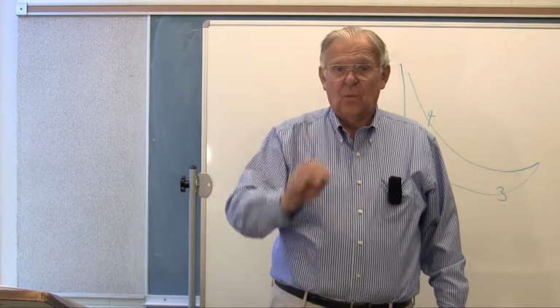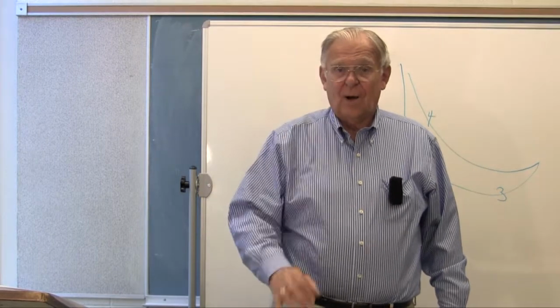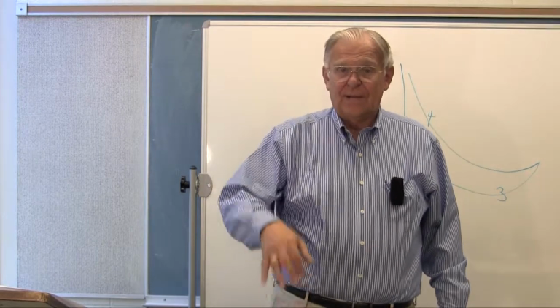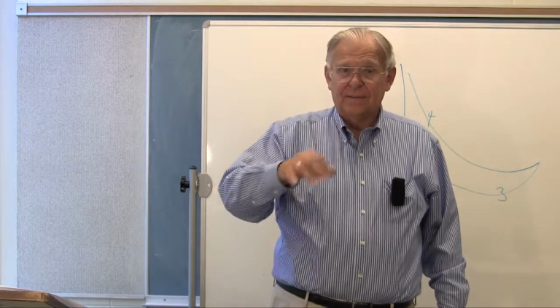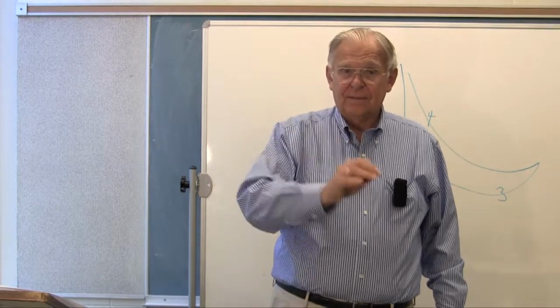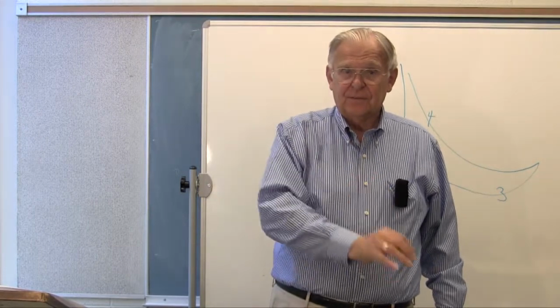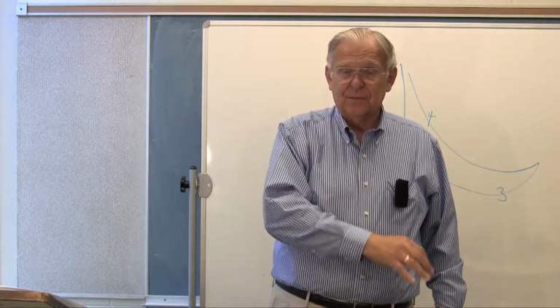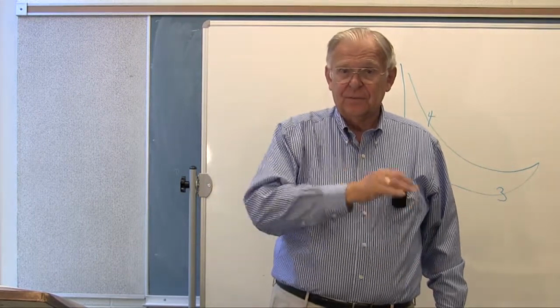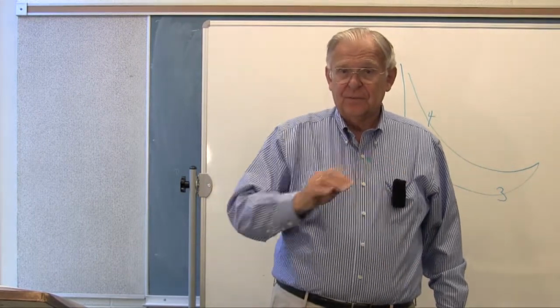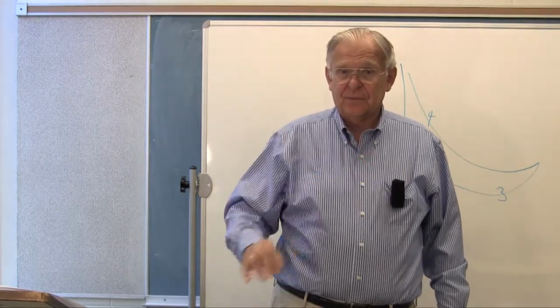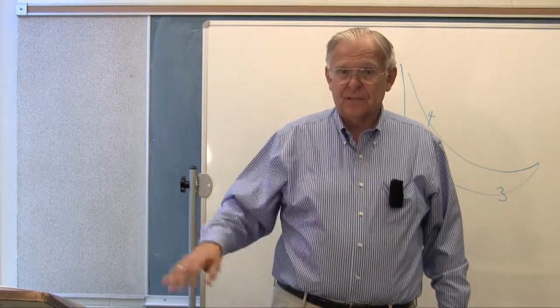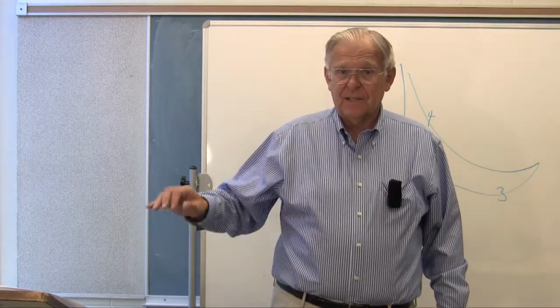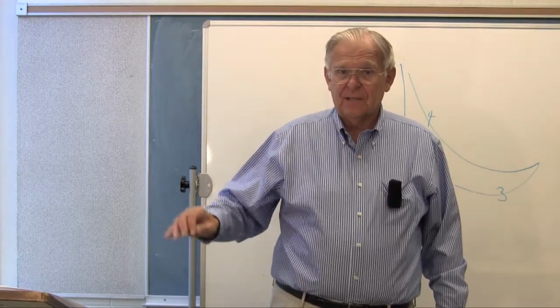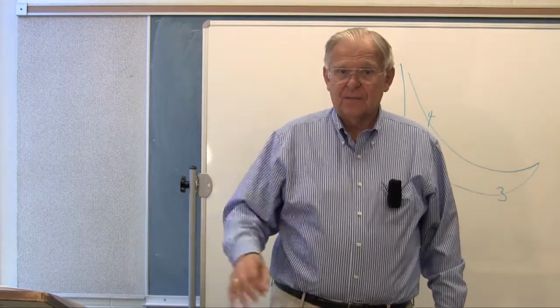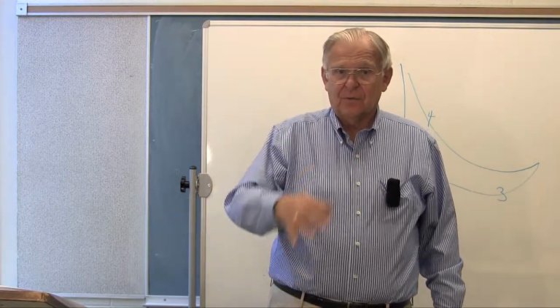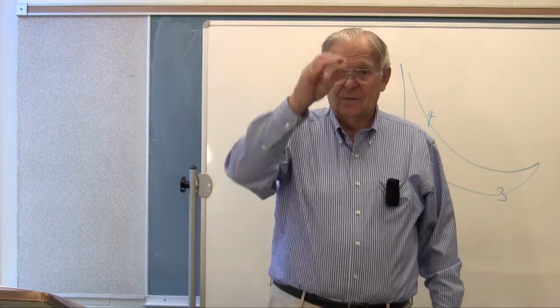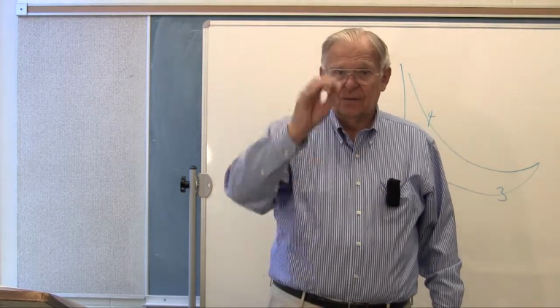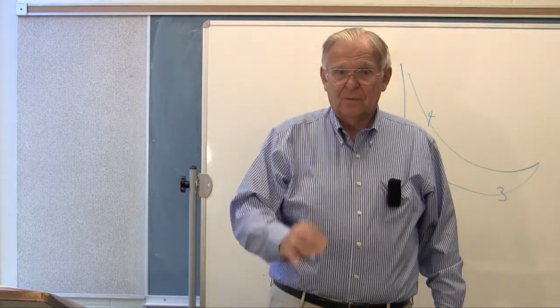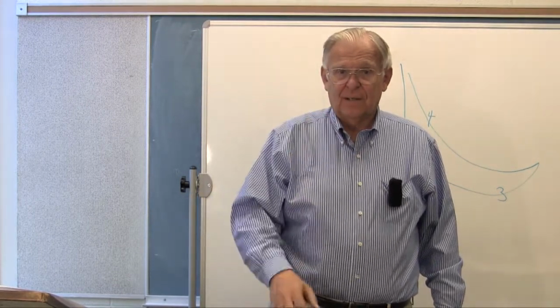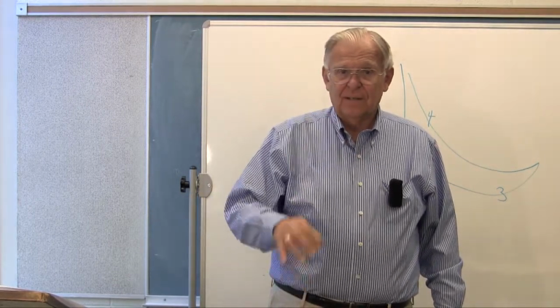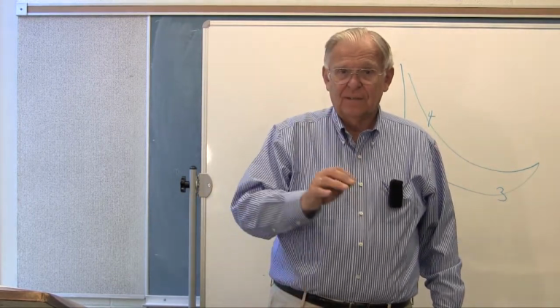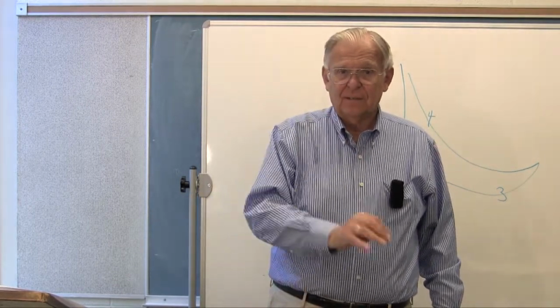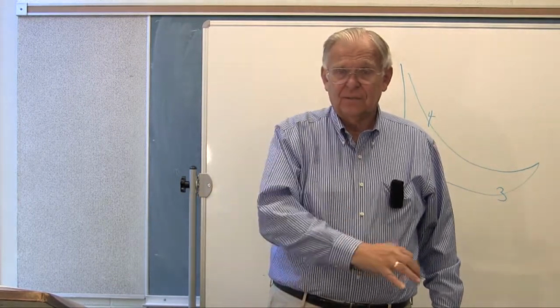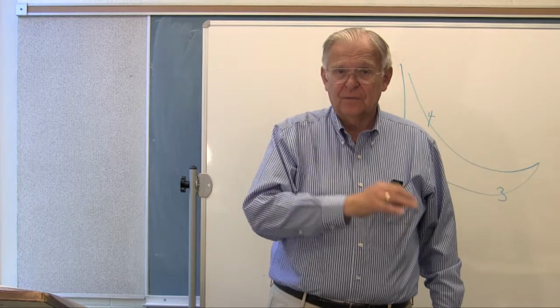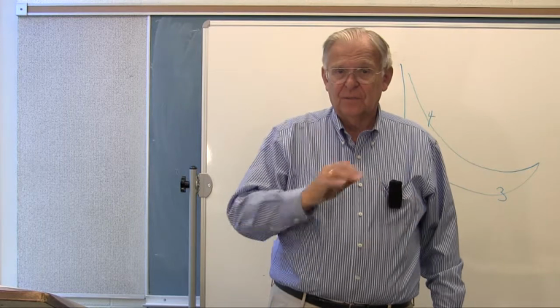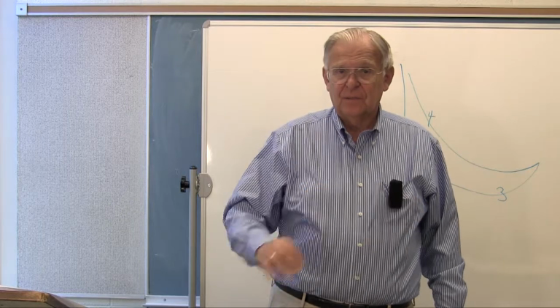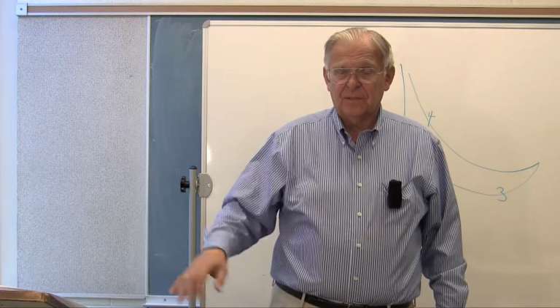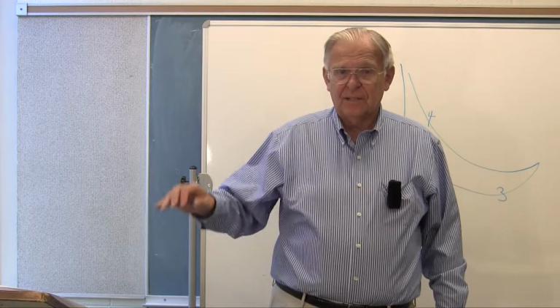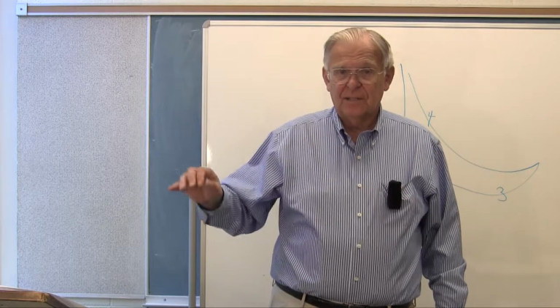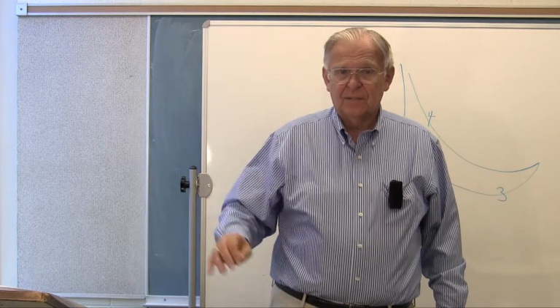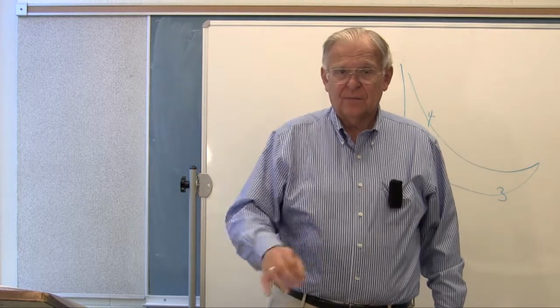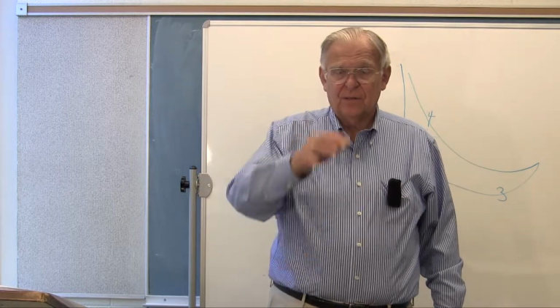This is the position. Eye contact, tempo in mind — breathe on the preparation. One, two, three, four. One, two, three, four.